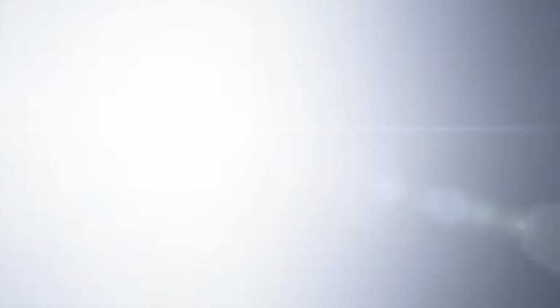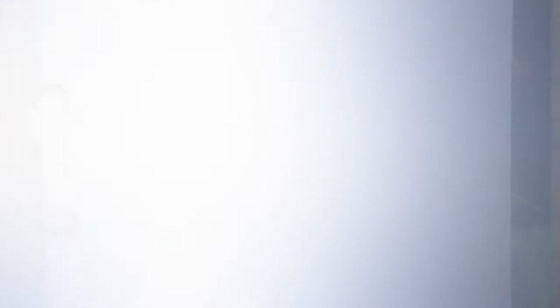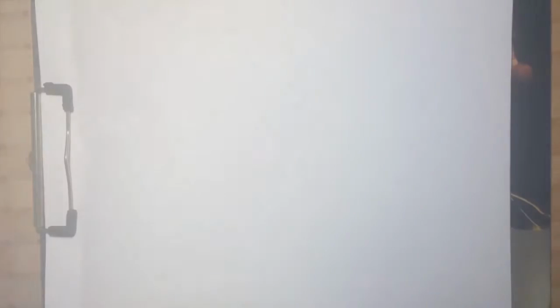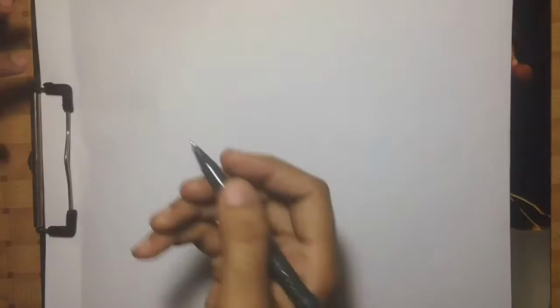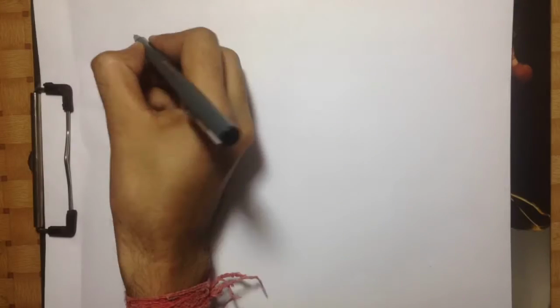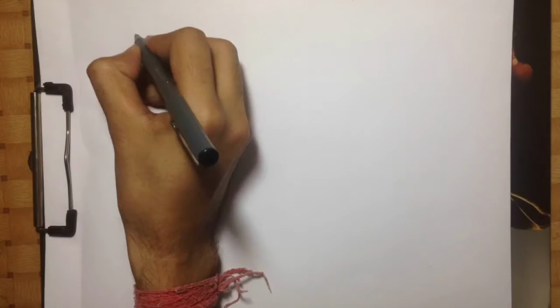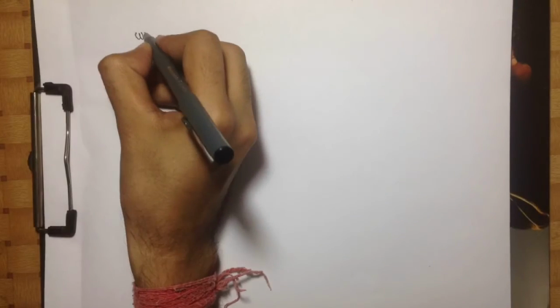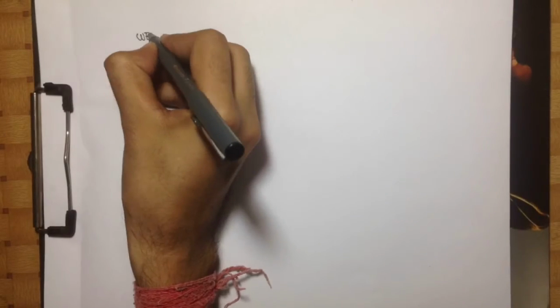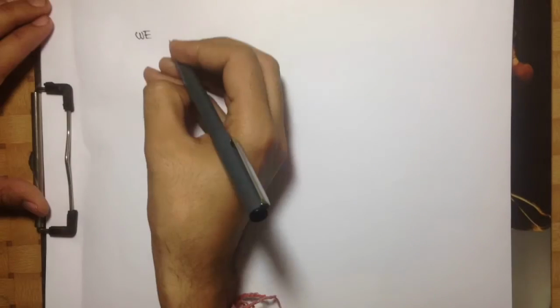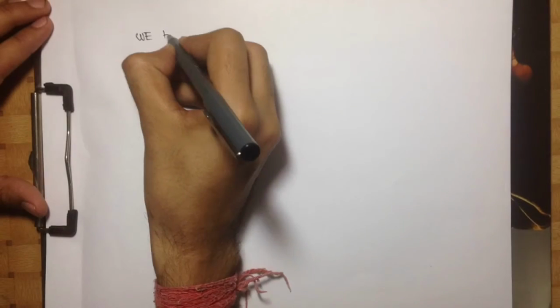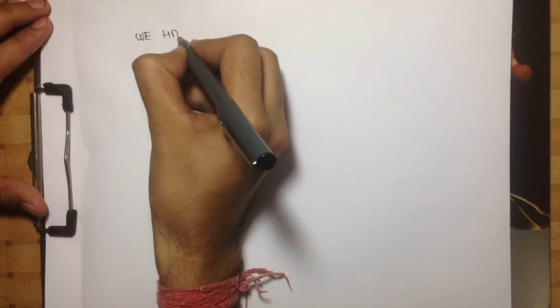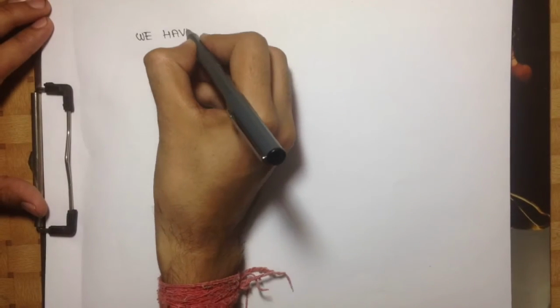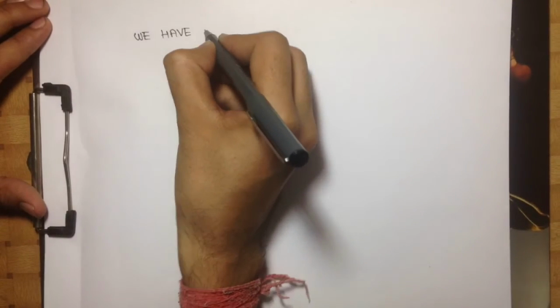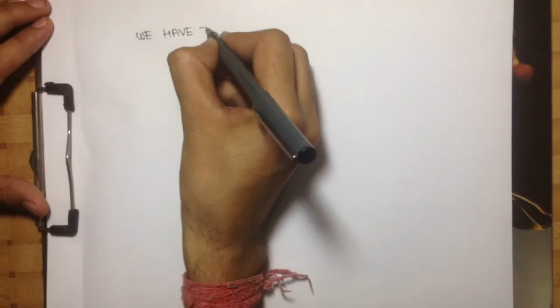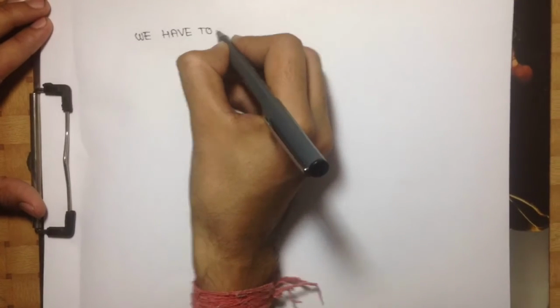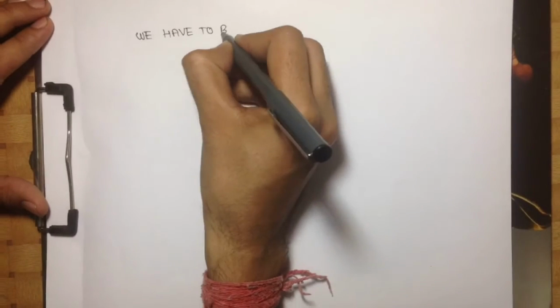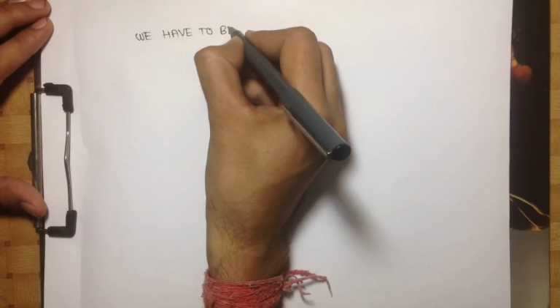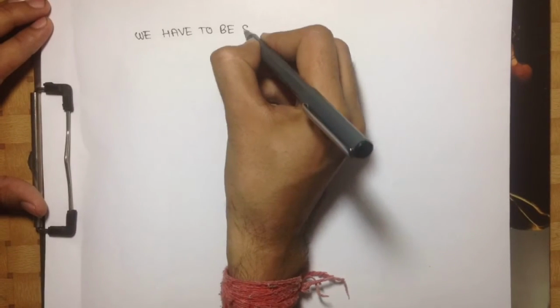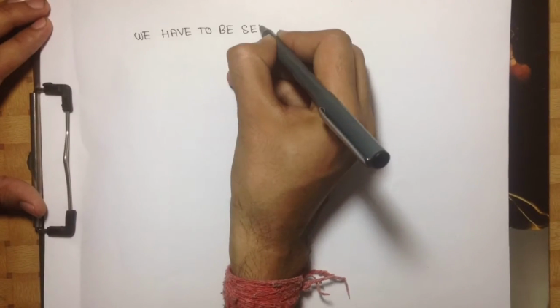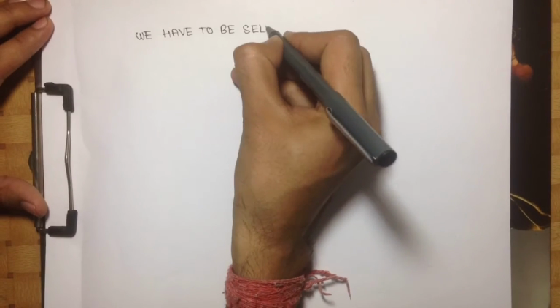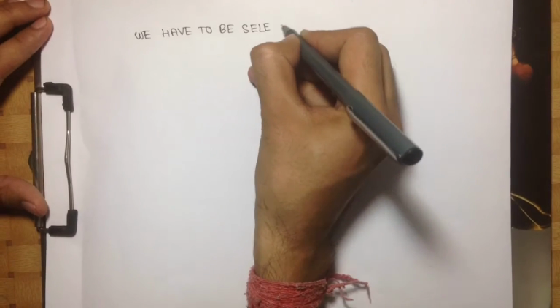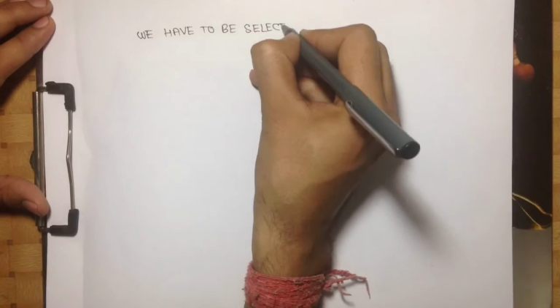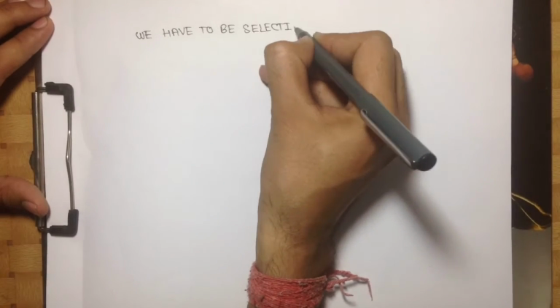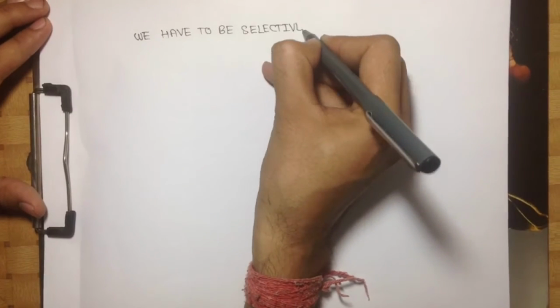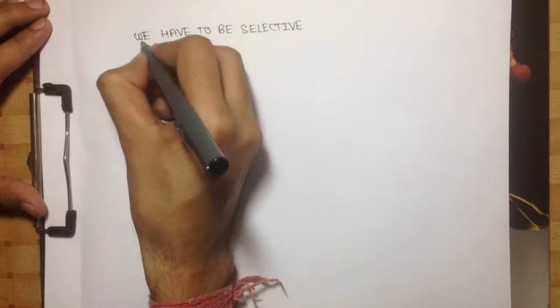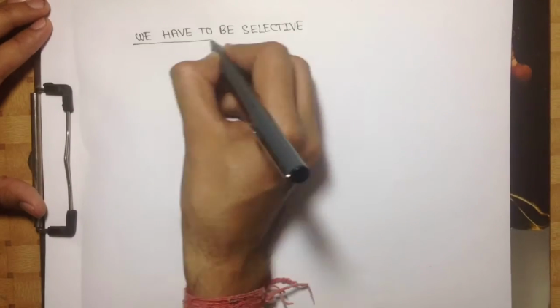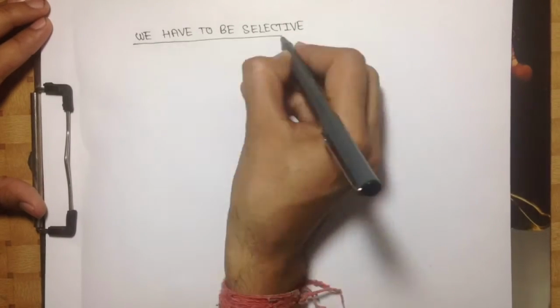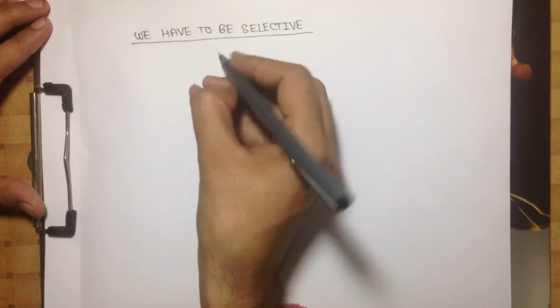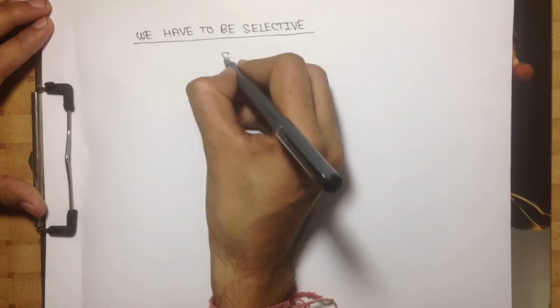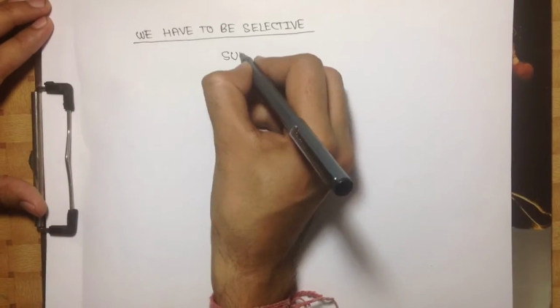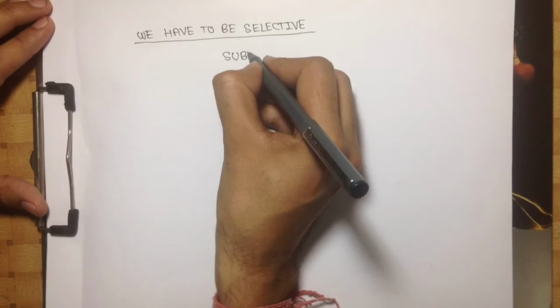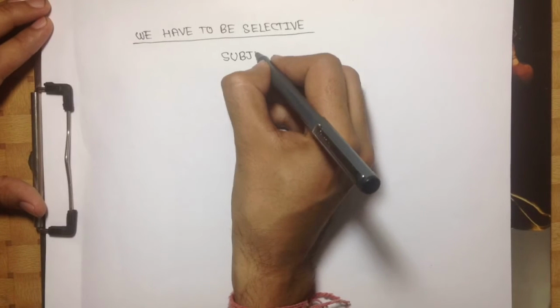For this, we have to be selective. We have to choose the subjects which have more weightage.